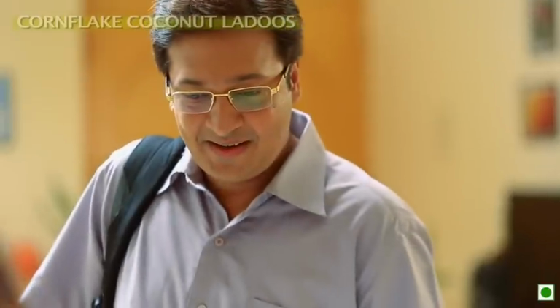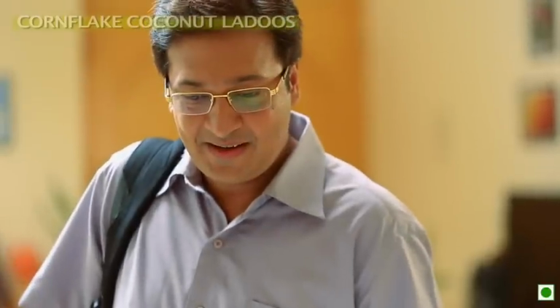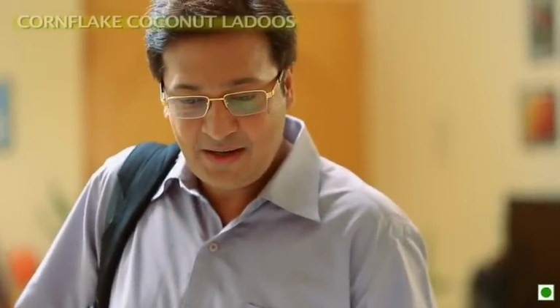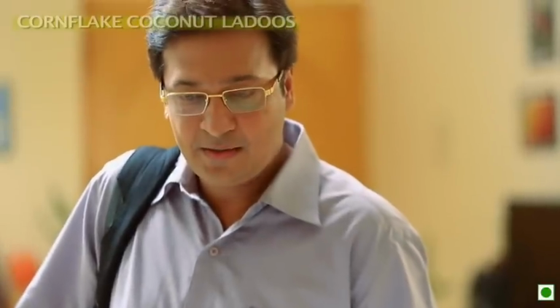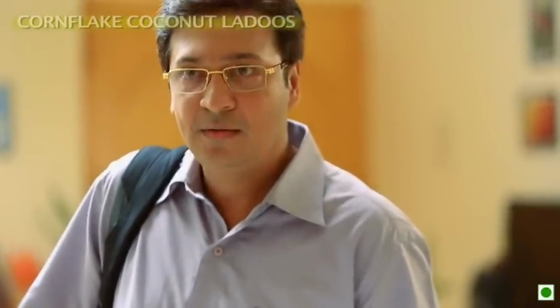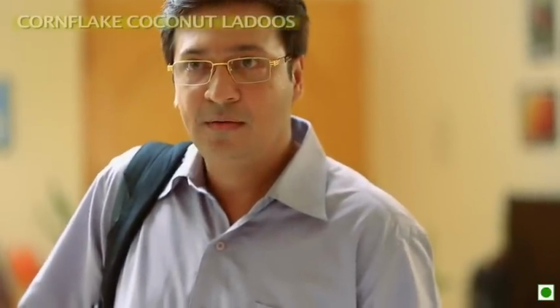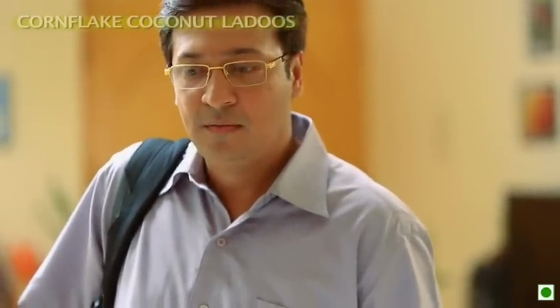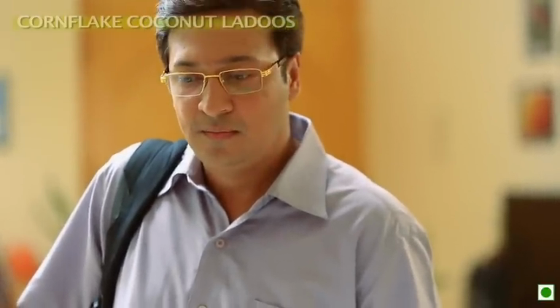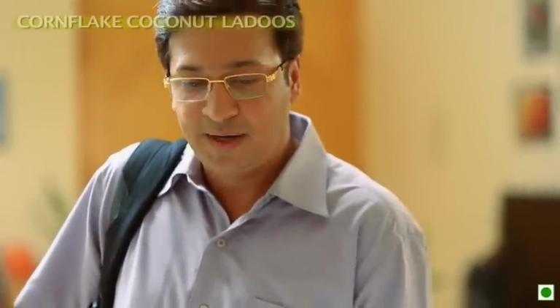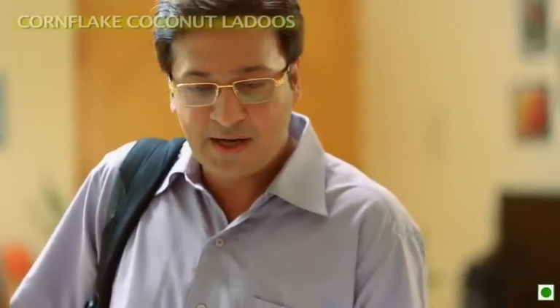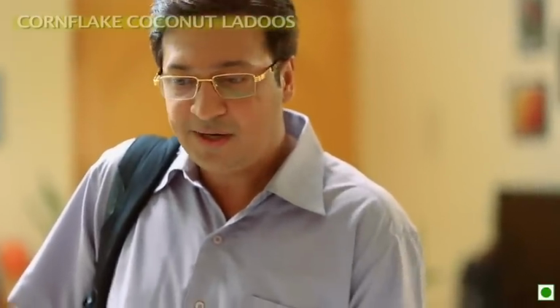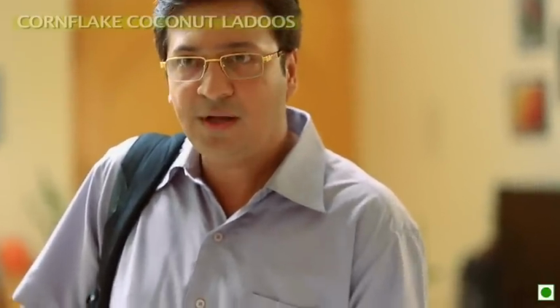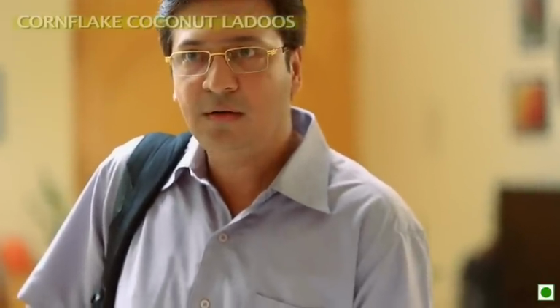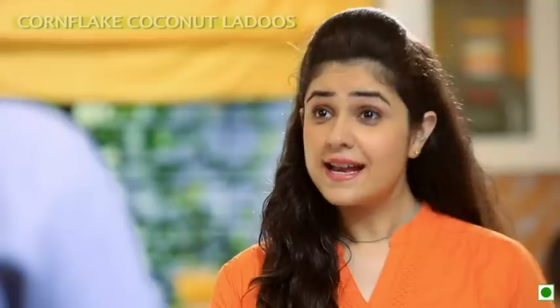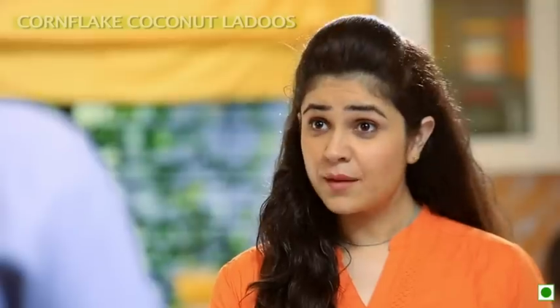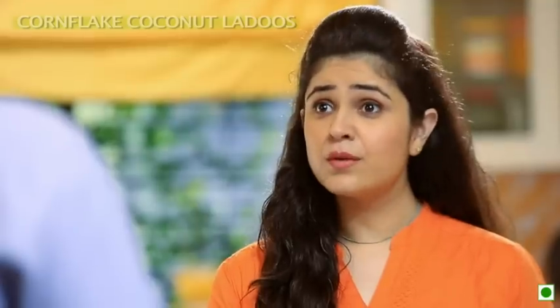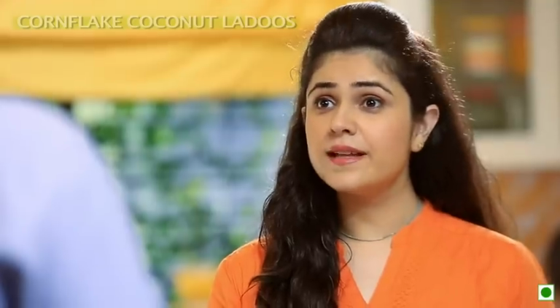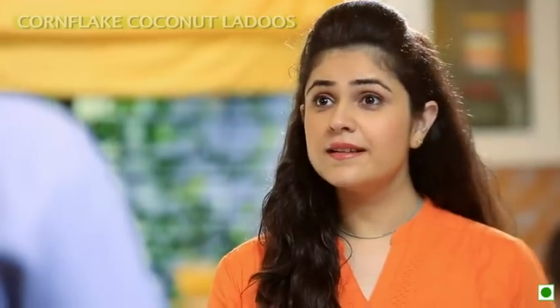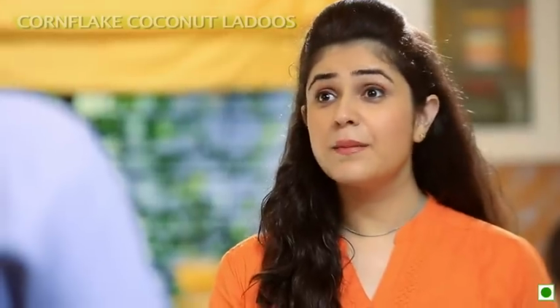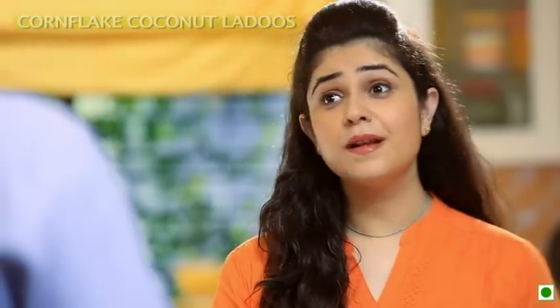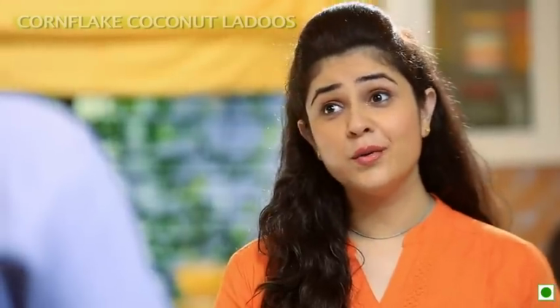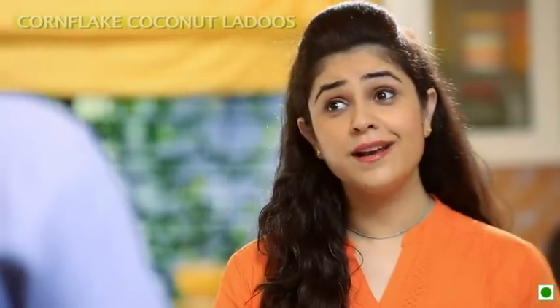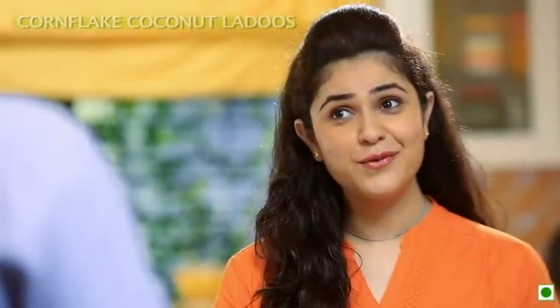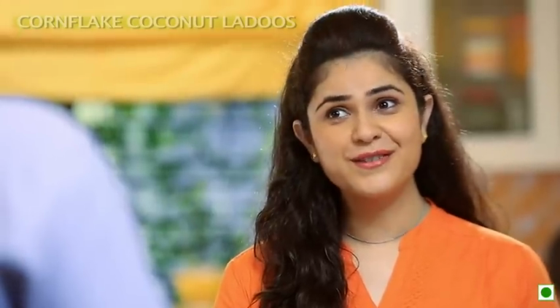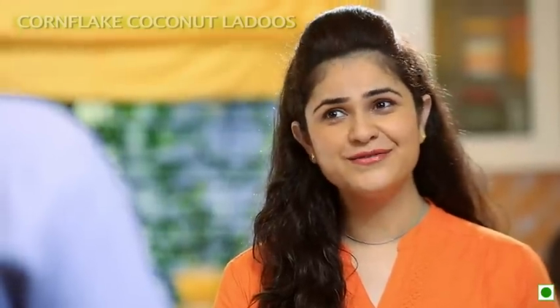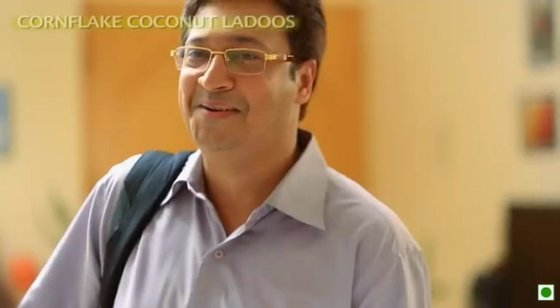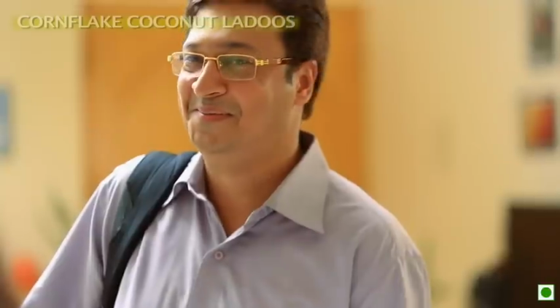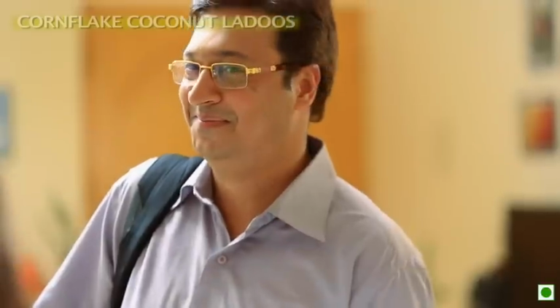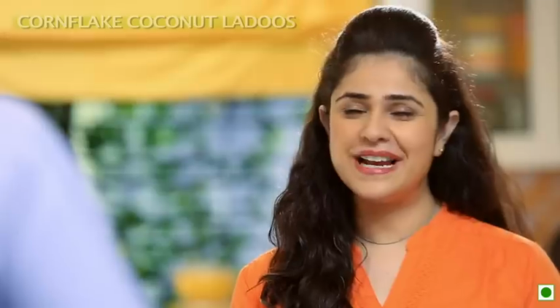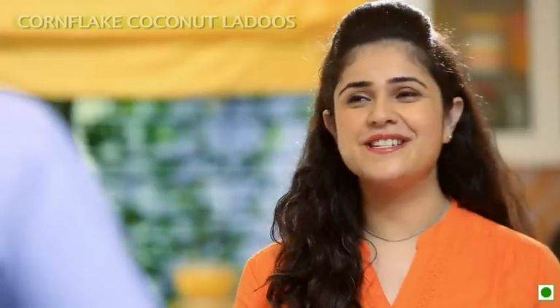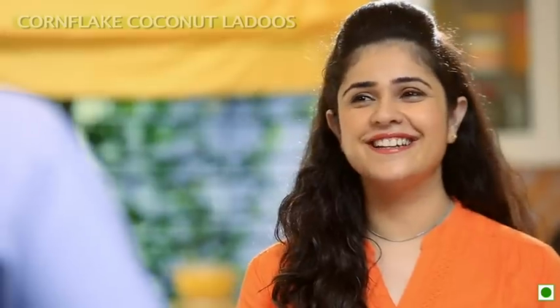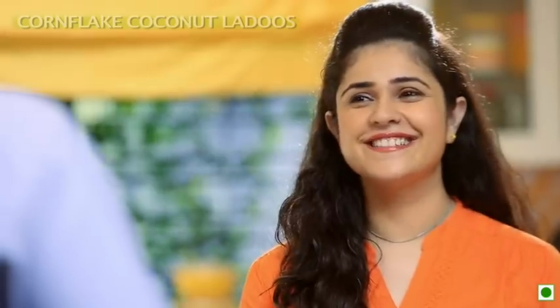BYE — मेरे लिए एक भी लड्डू नहीं? ऐसे कभी हो सकता है कि मैं अपने लड्डू के लिए लड्डू ना रखूँ? मैंने पहले ही बचा लिए।